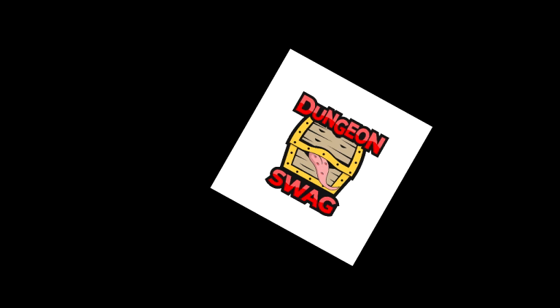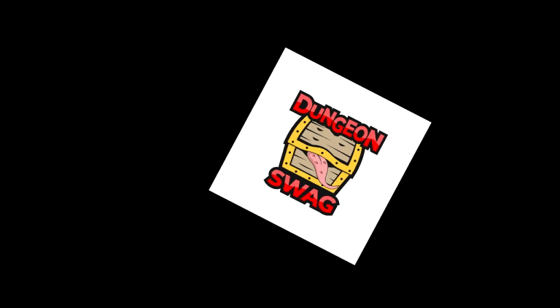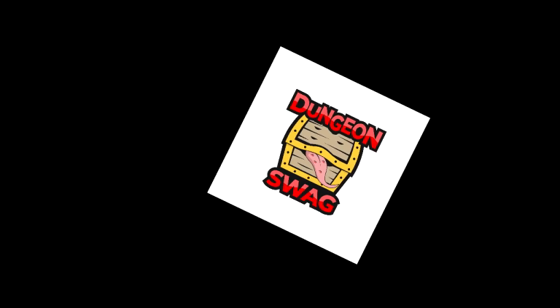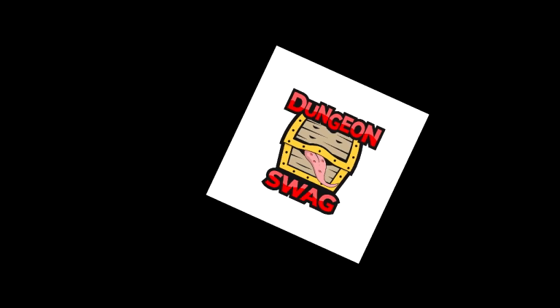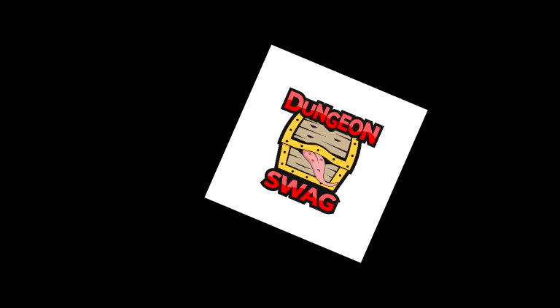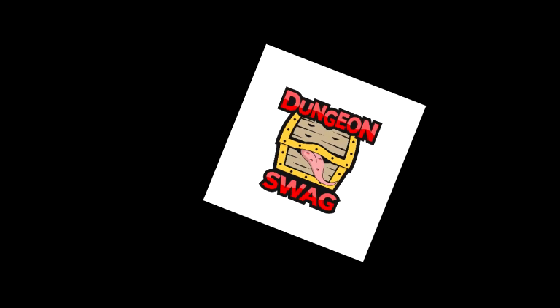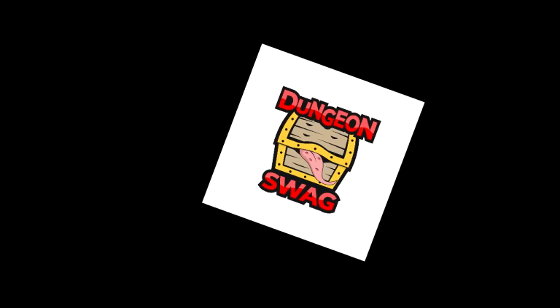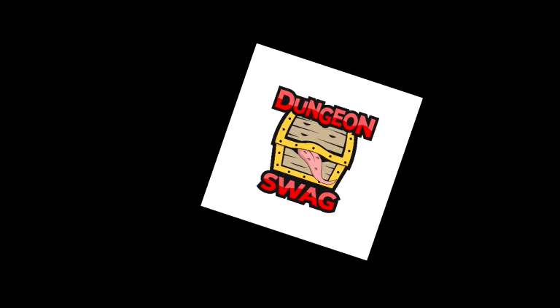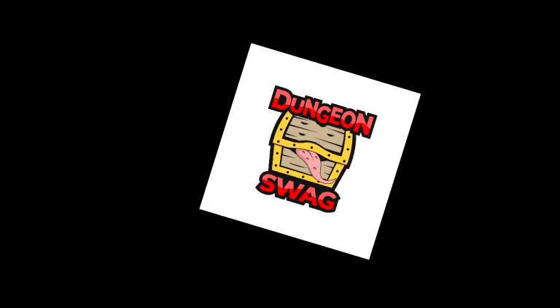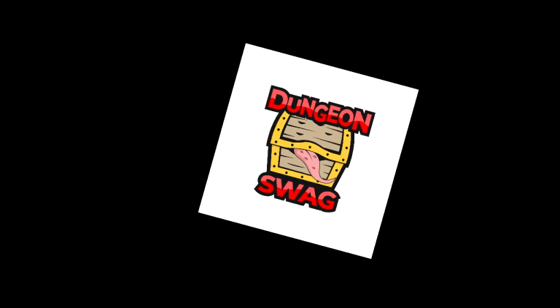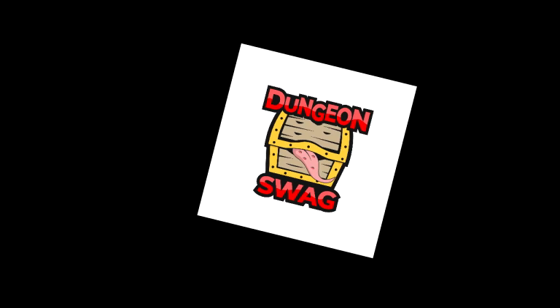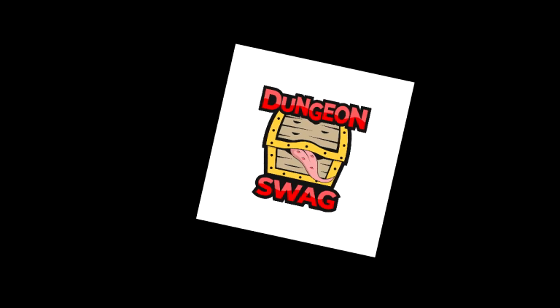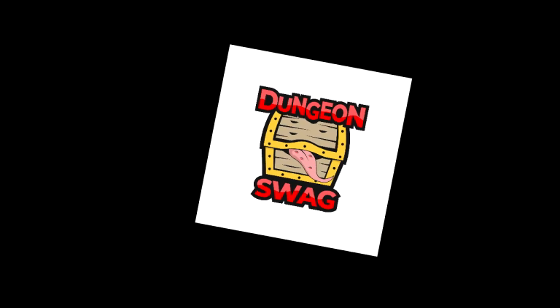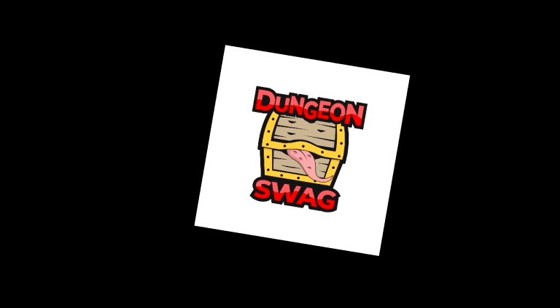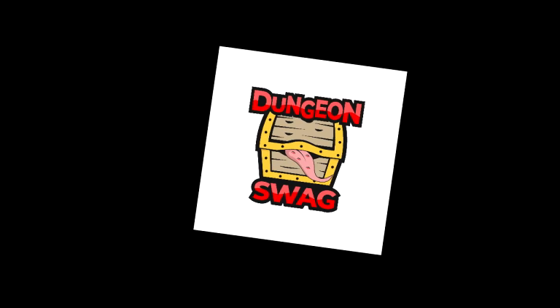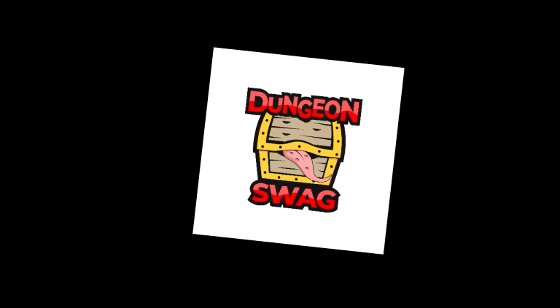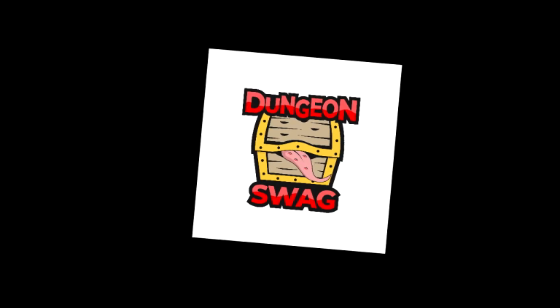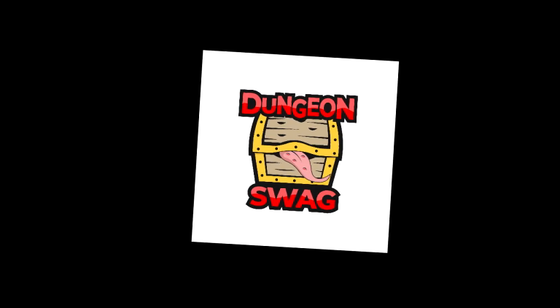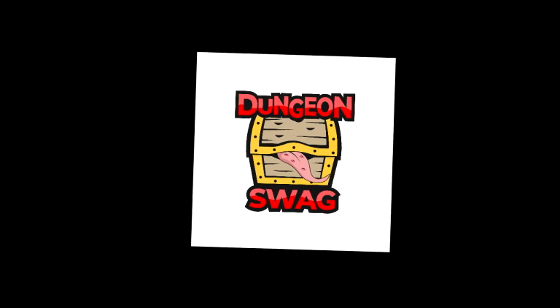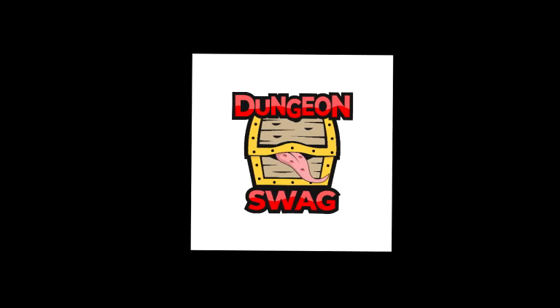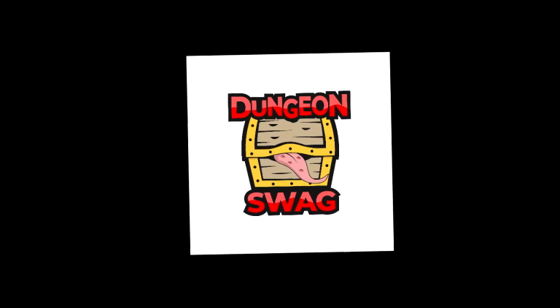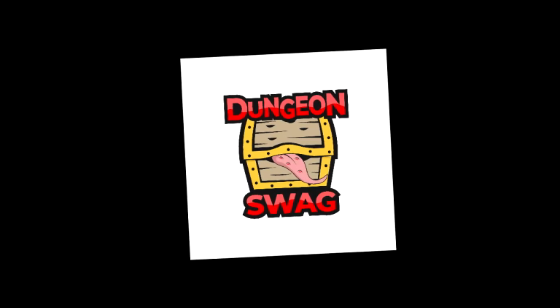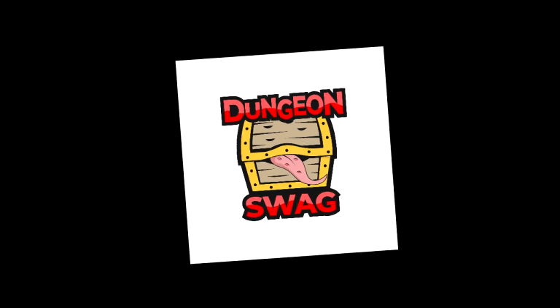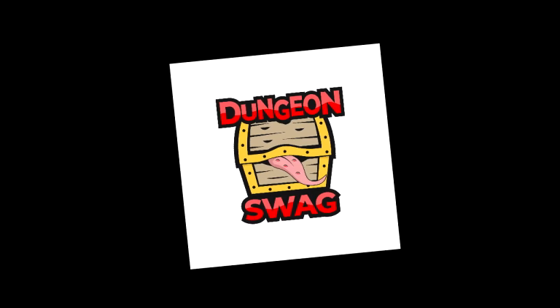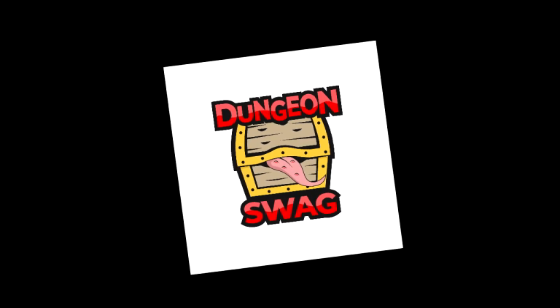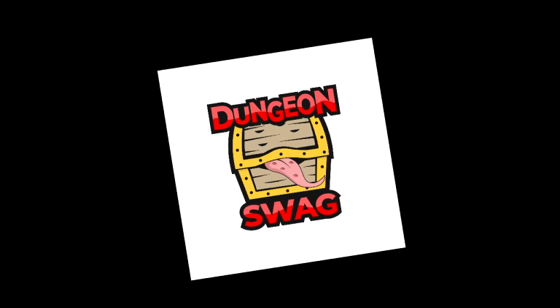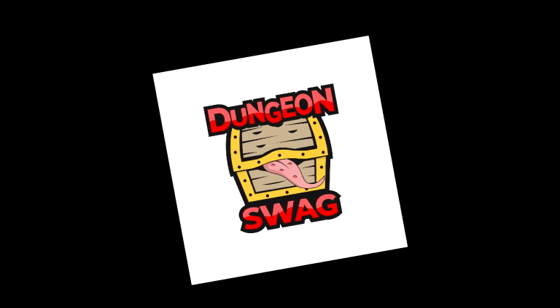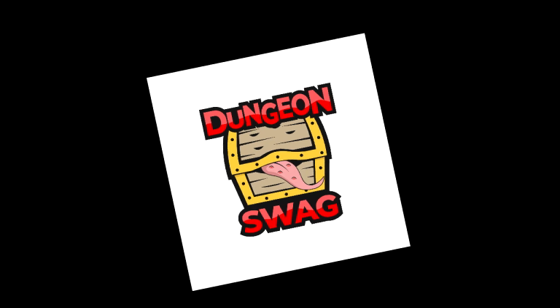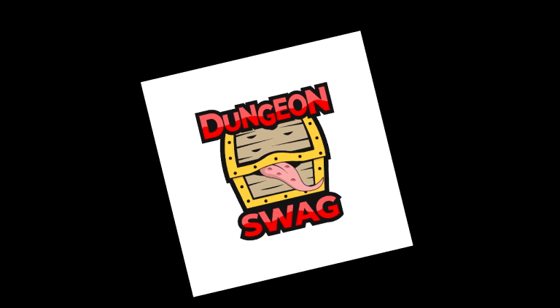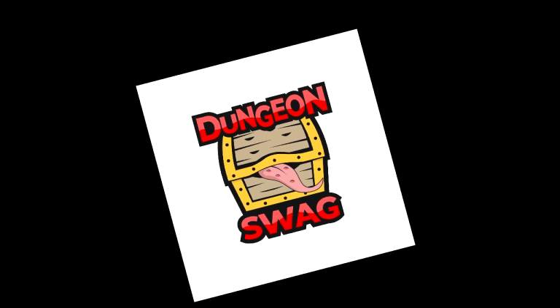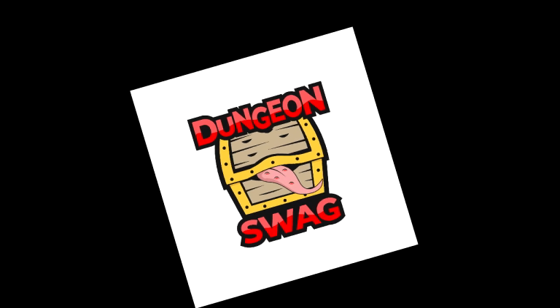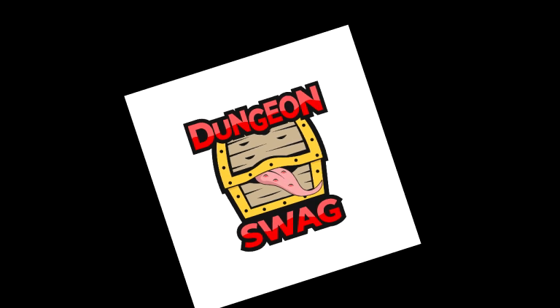Today on Miniature Mashup, I review and paint a line of subscription box fantasy miniatures.